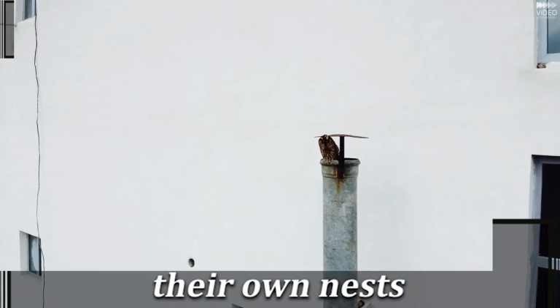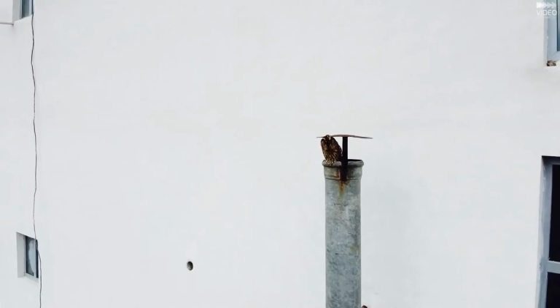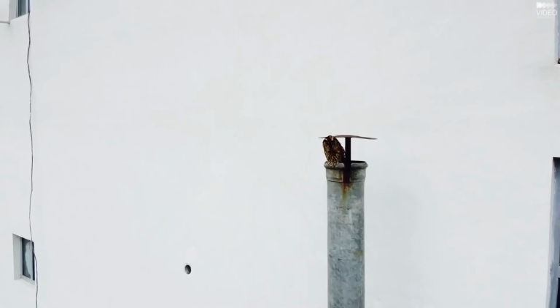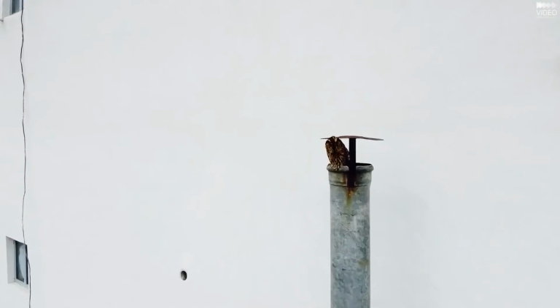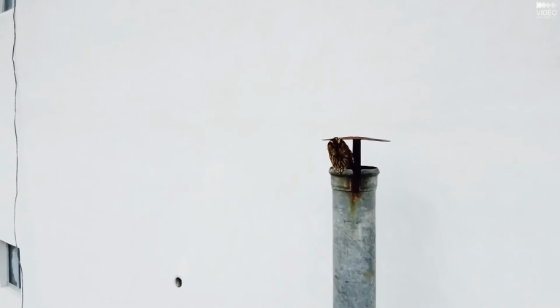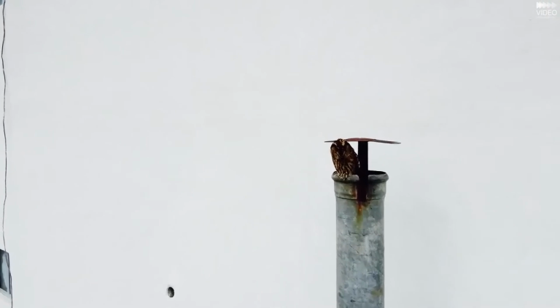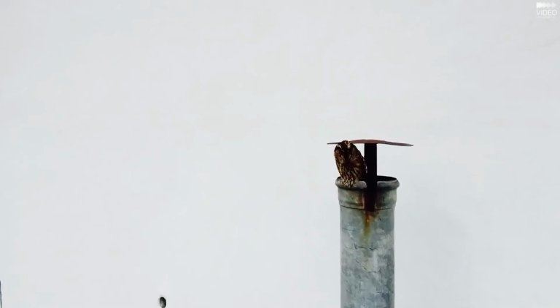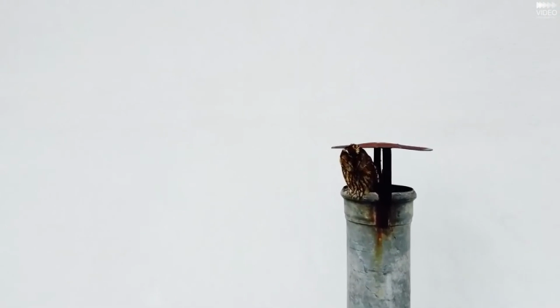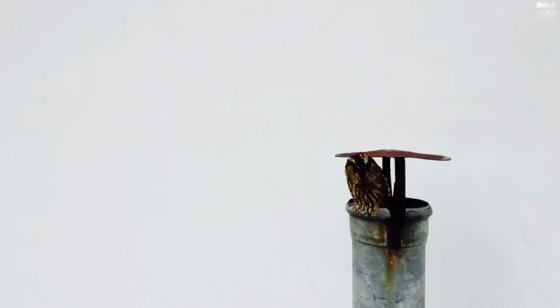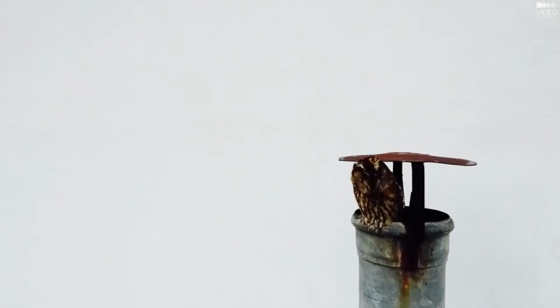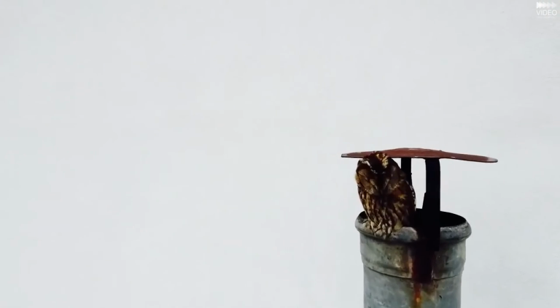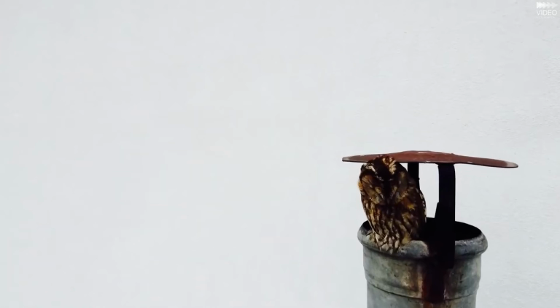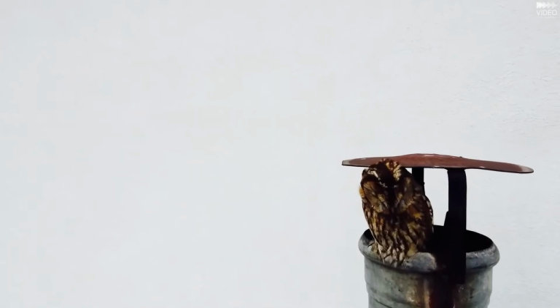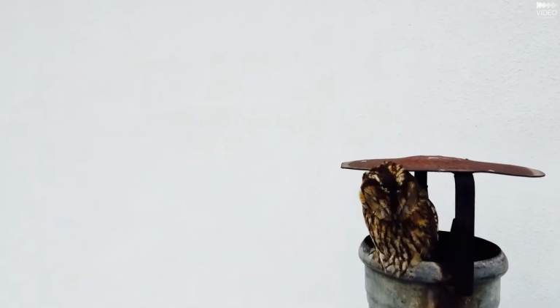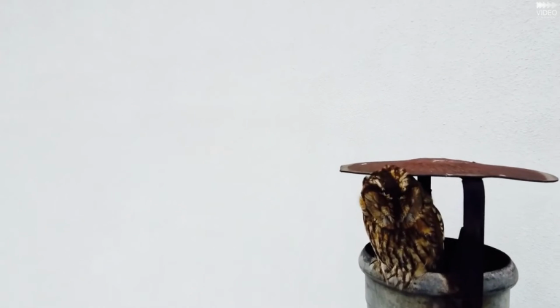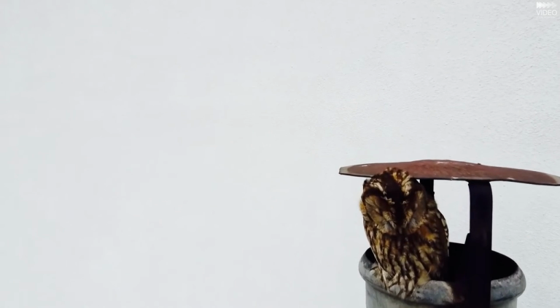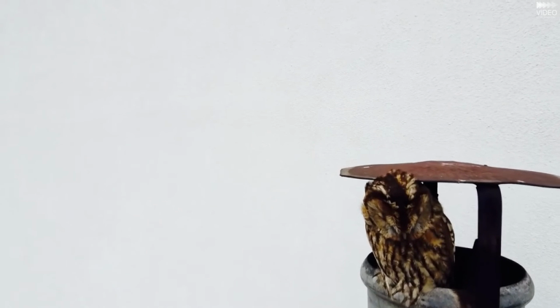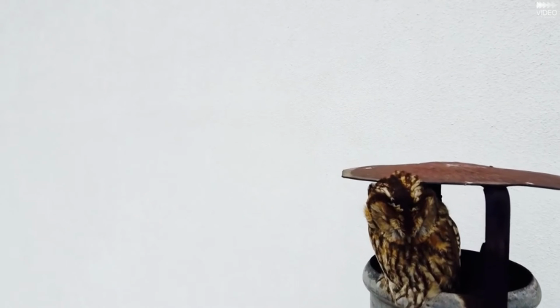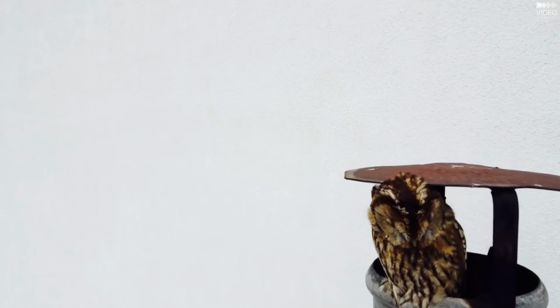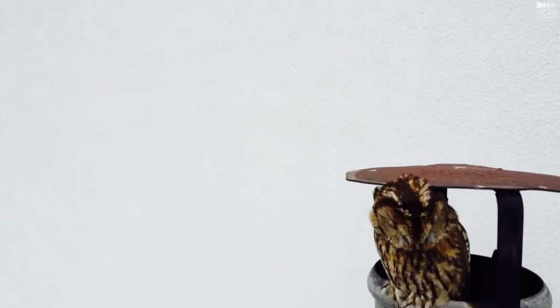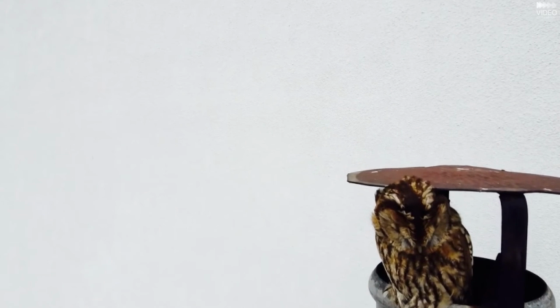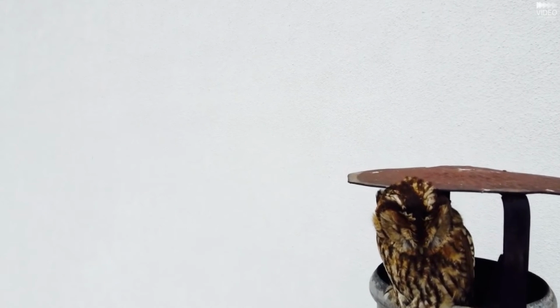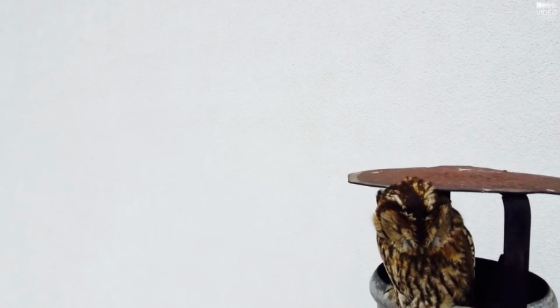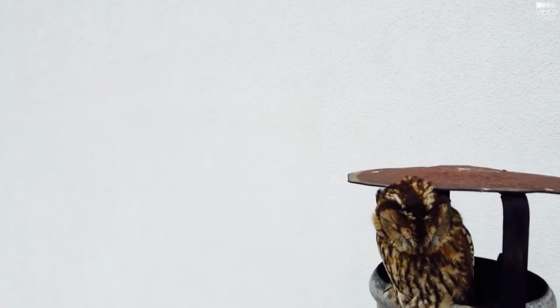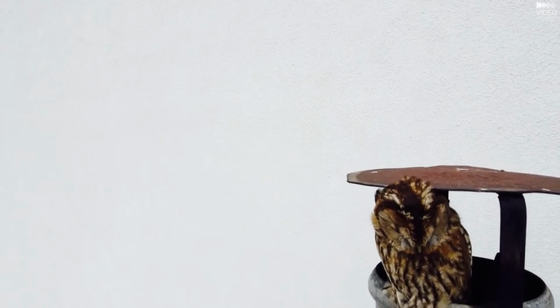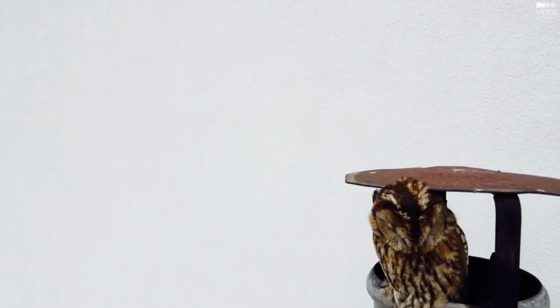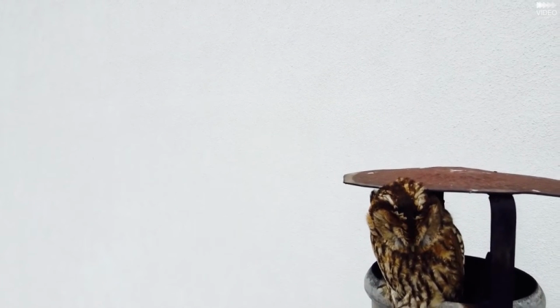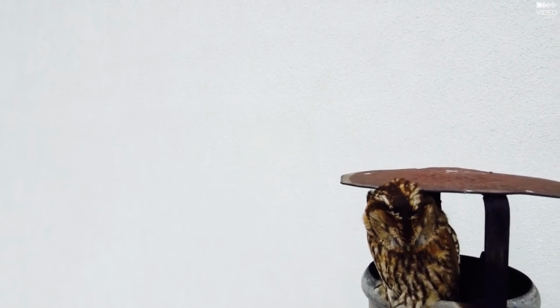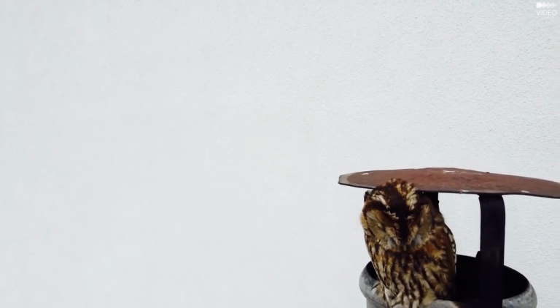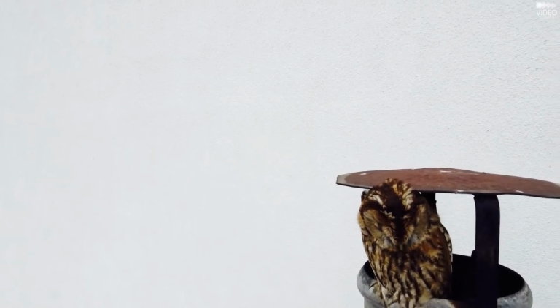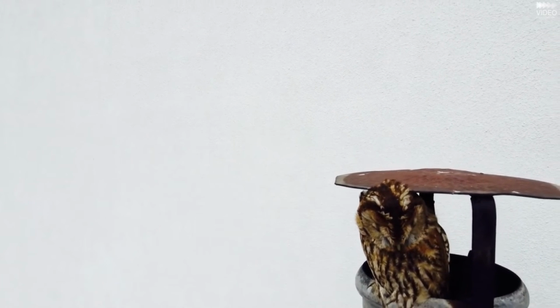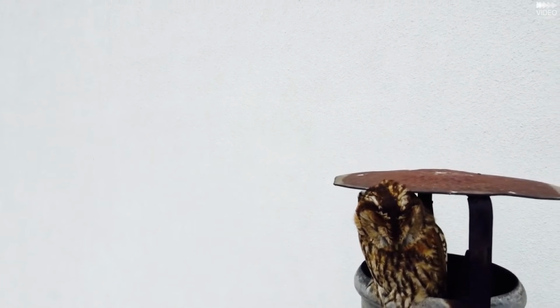Many owls nest in holes in trees, and some owls are known for using nests from other birds.